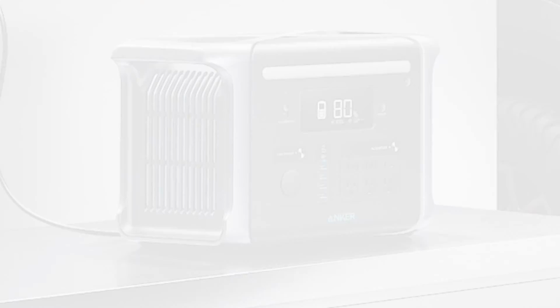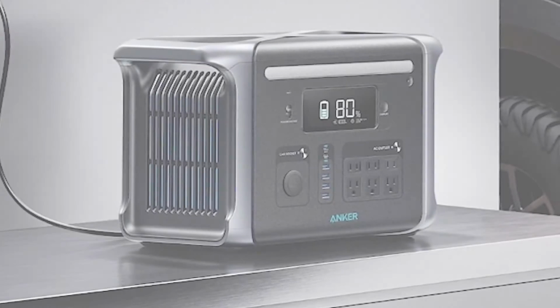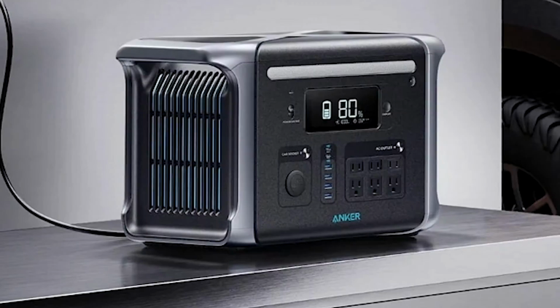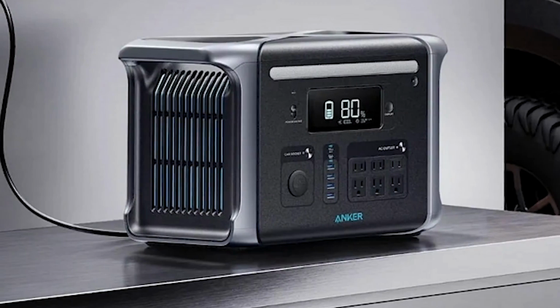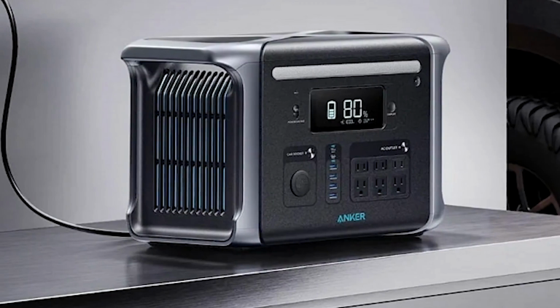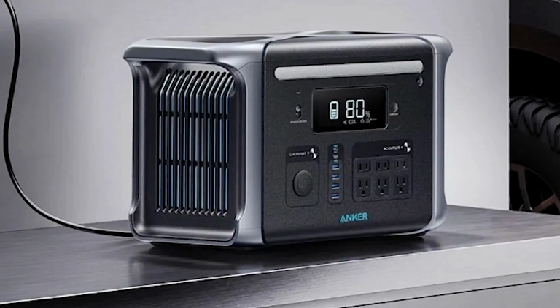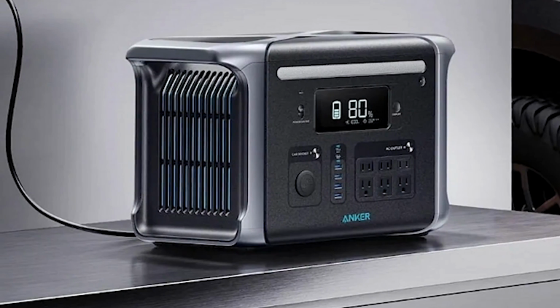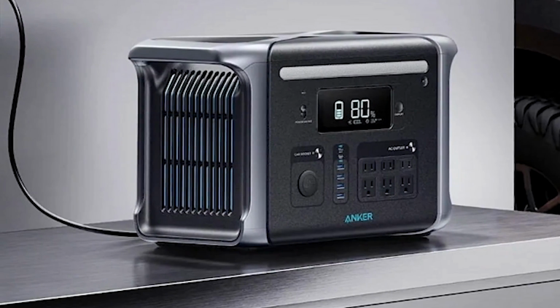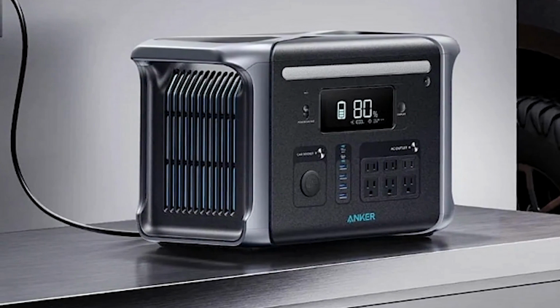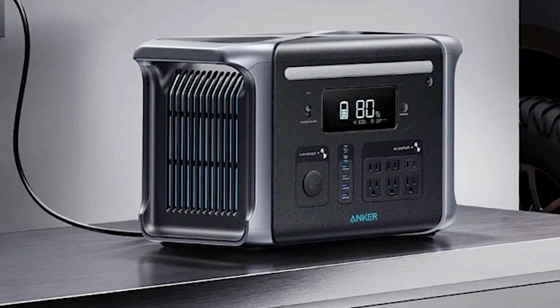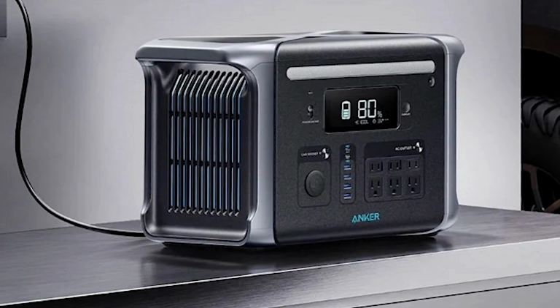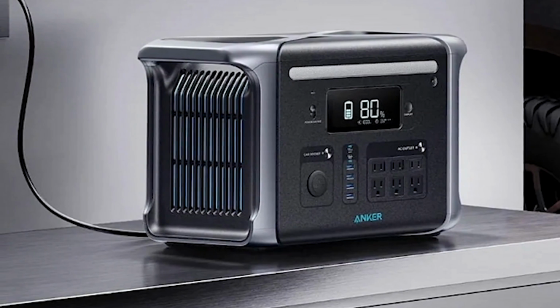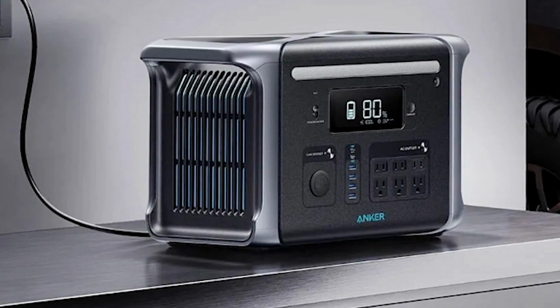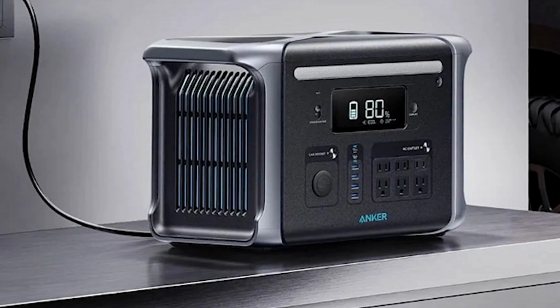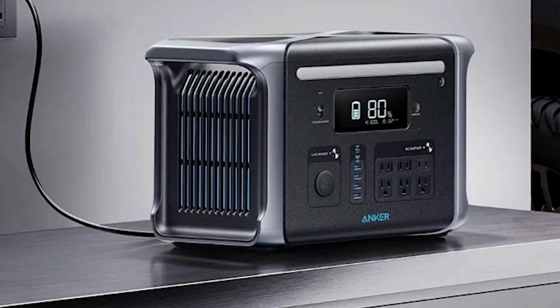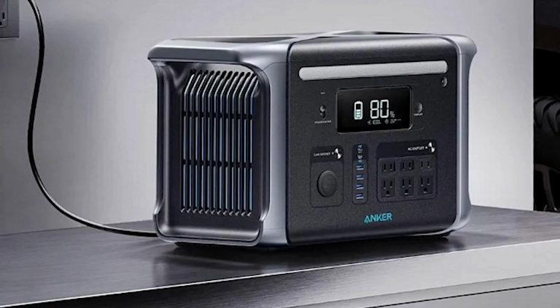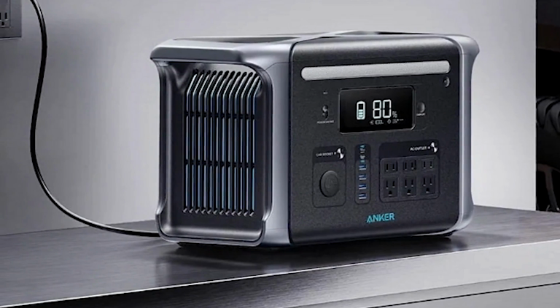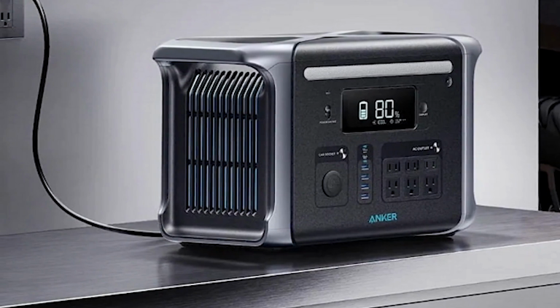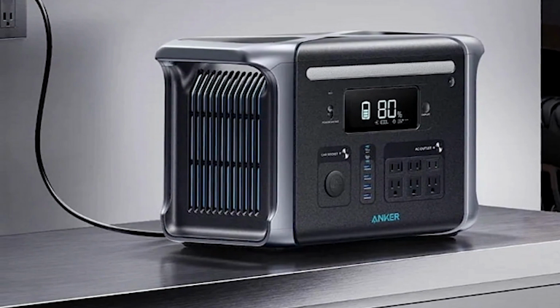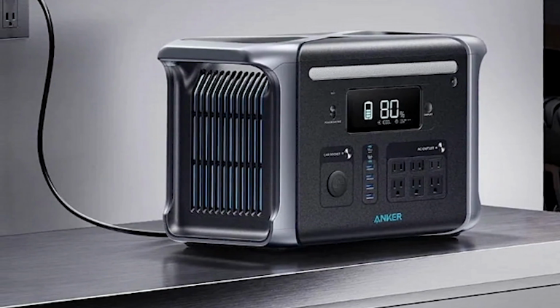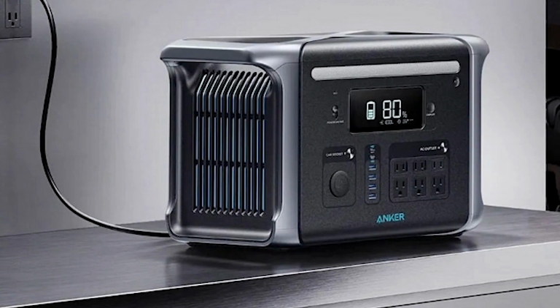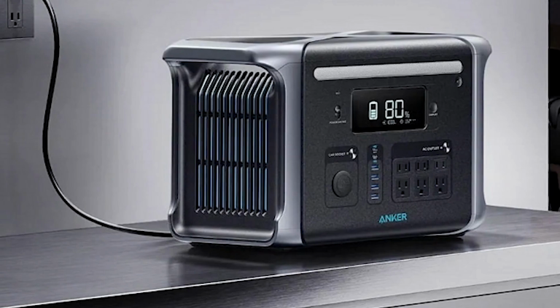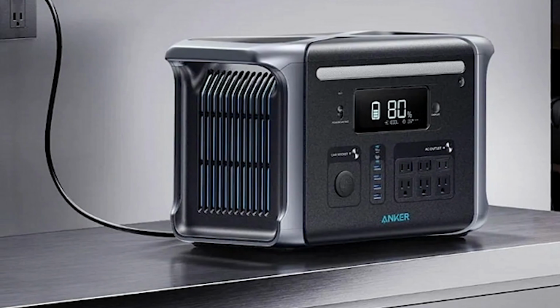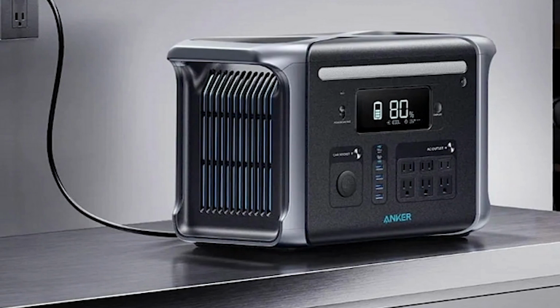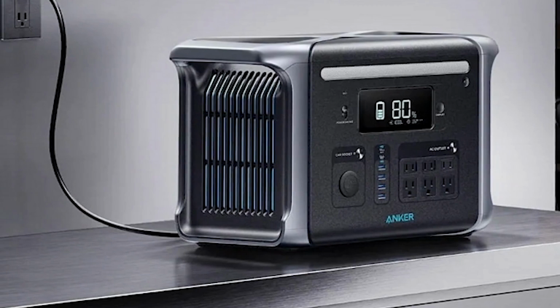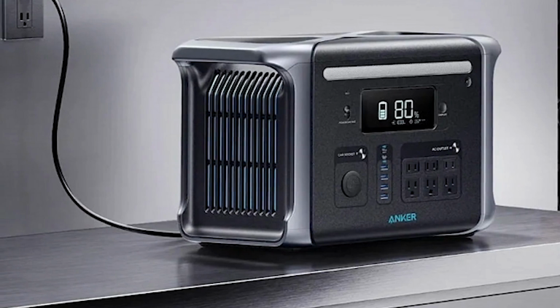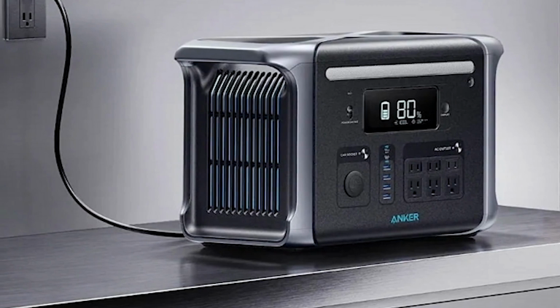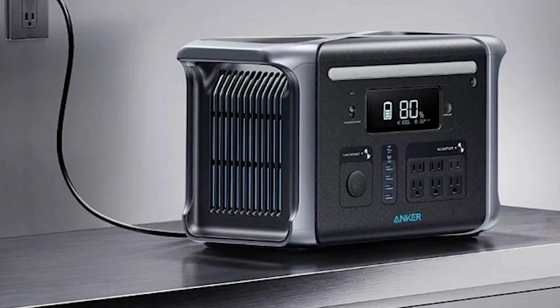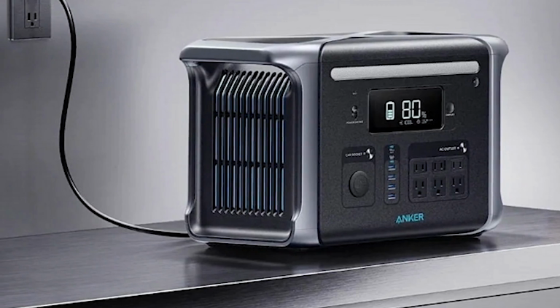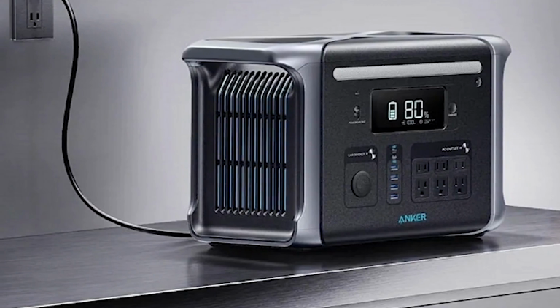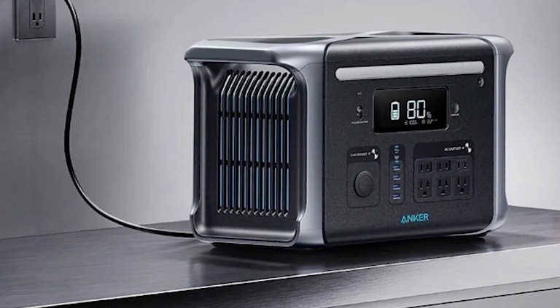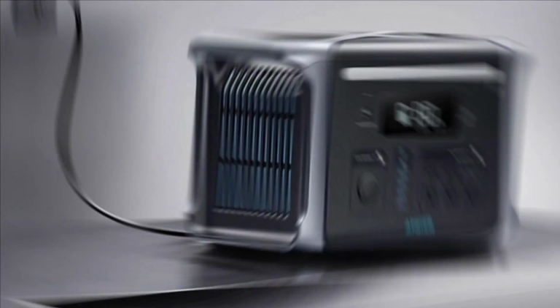But by all means, your TVs, laptops, fridges, and other devices will be well looked after.